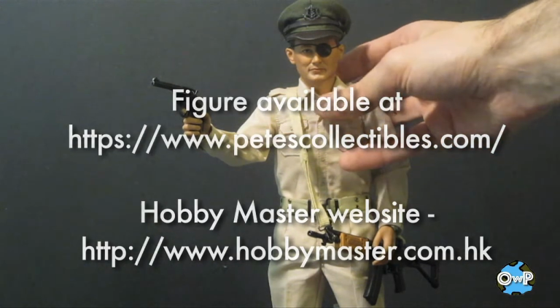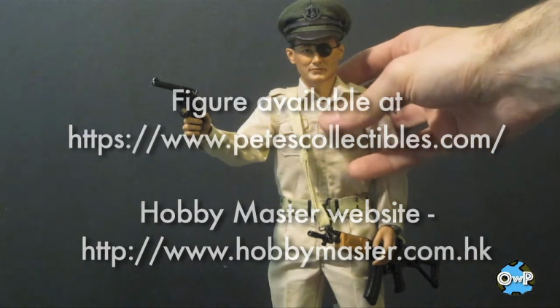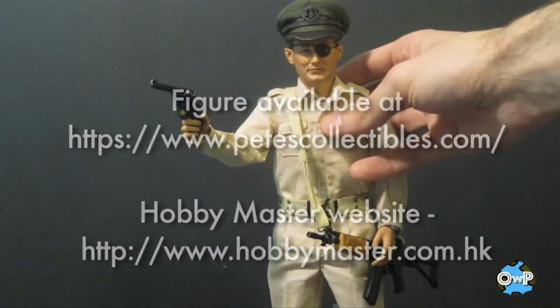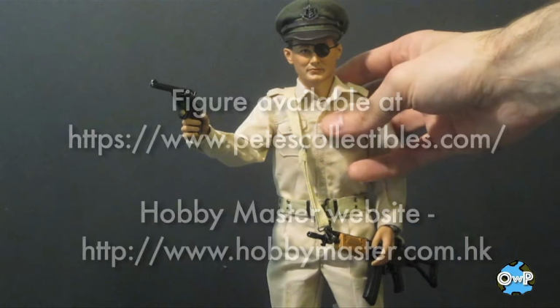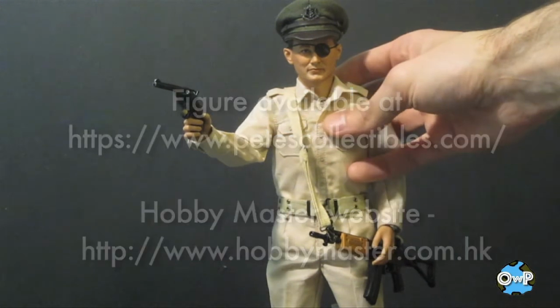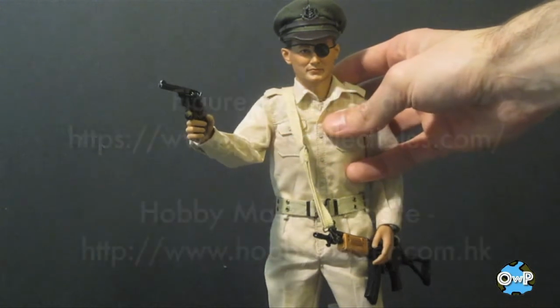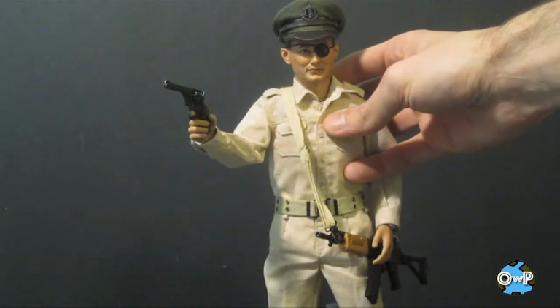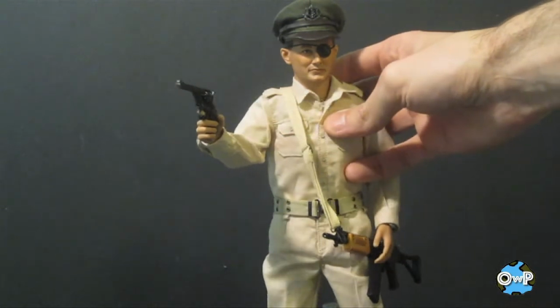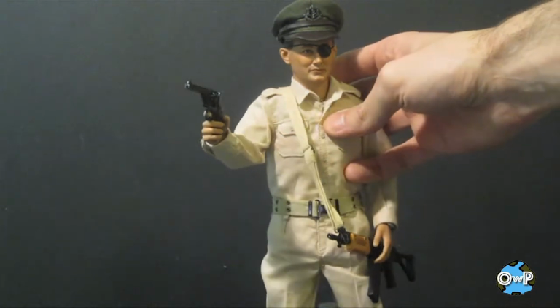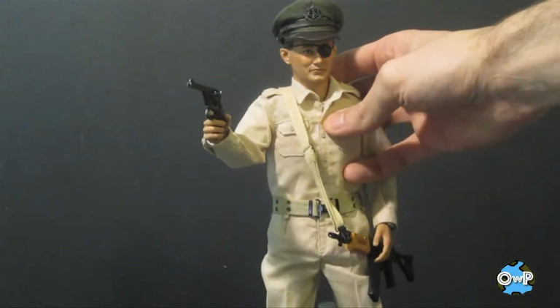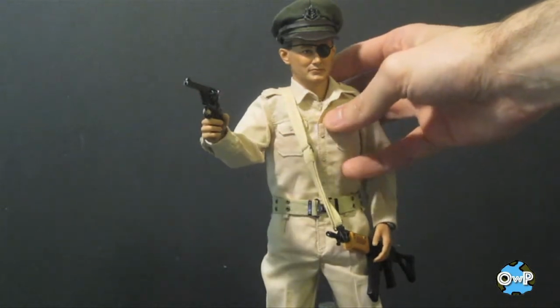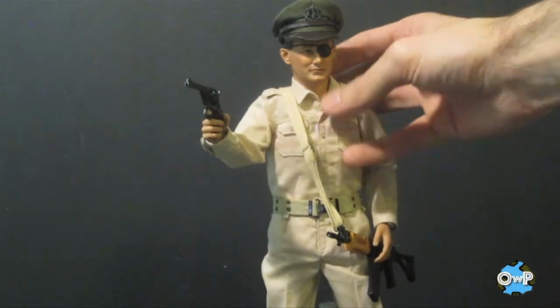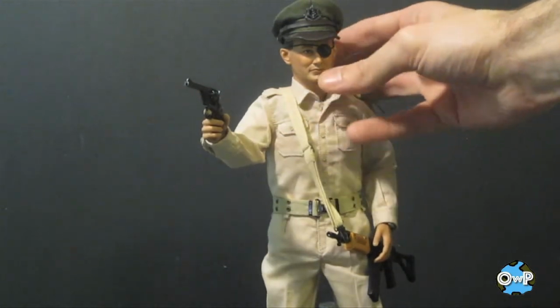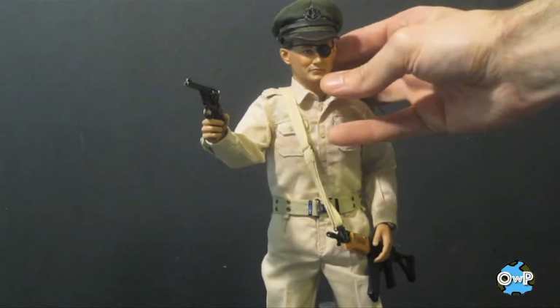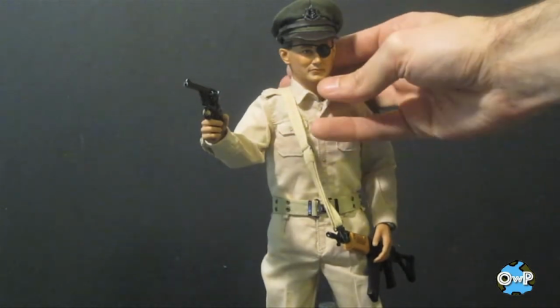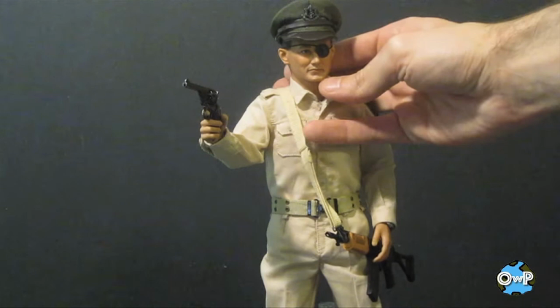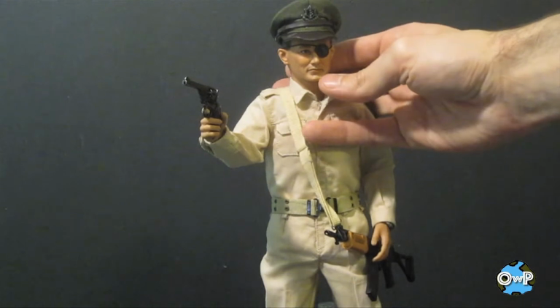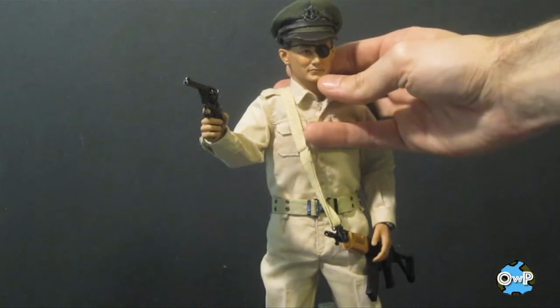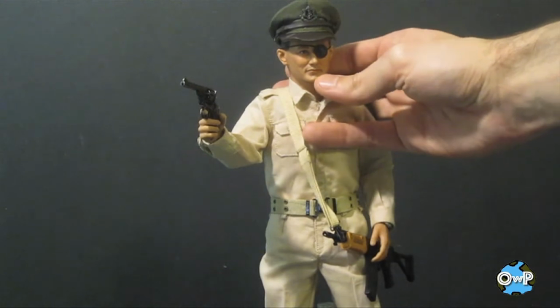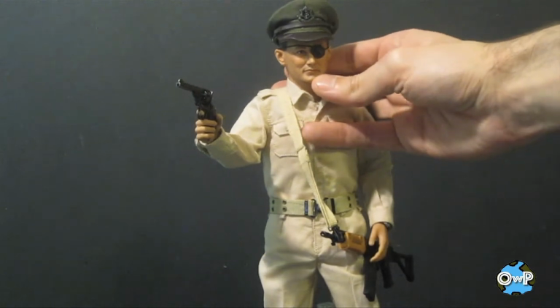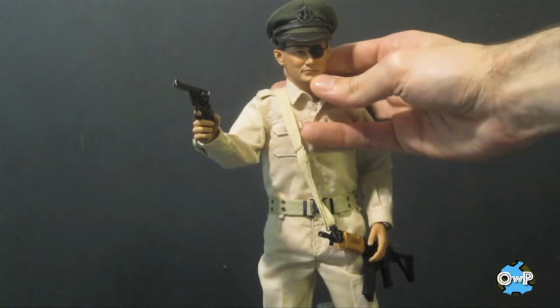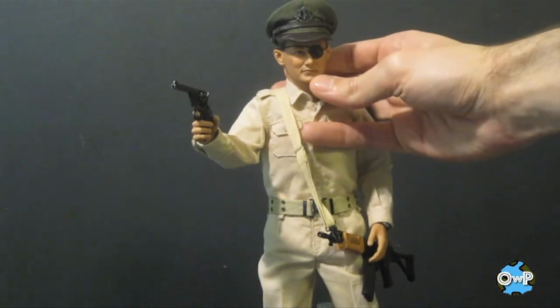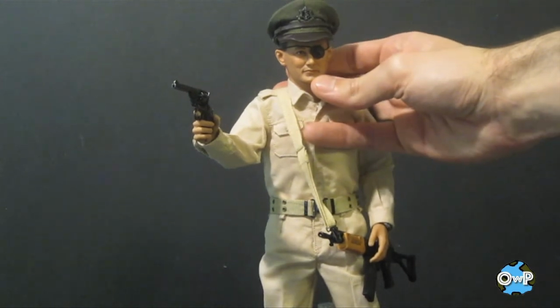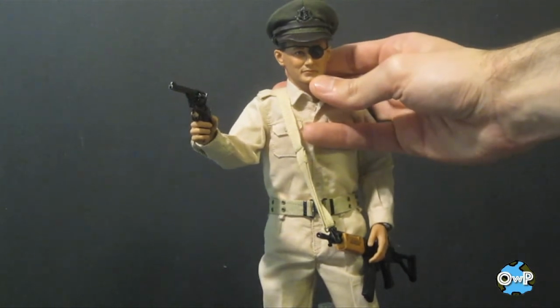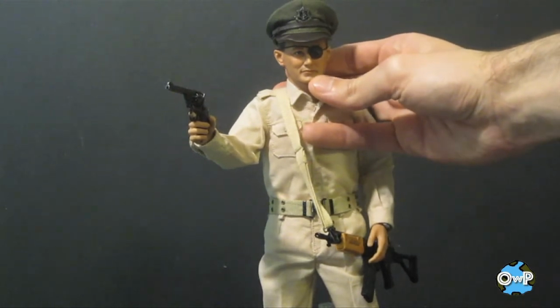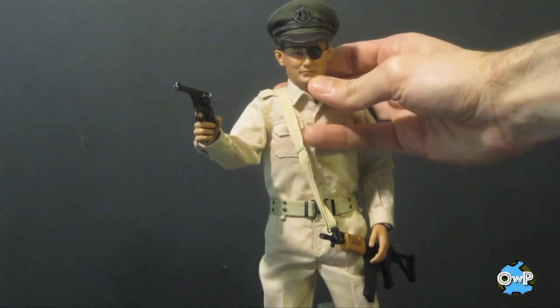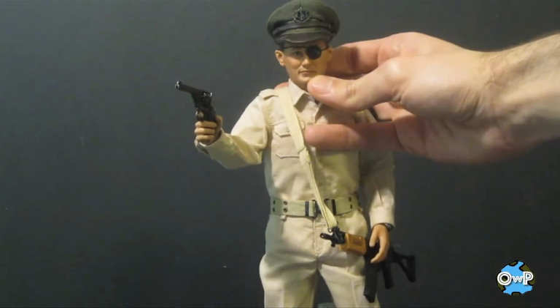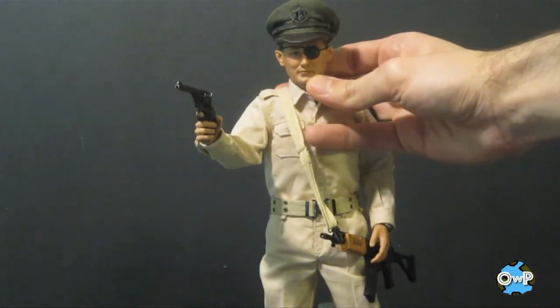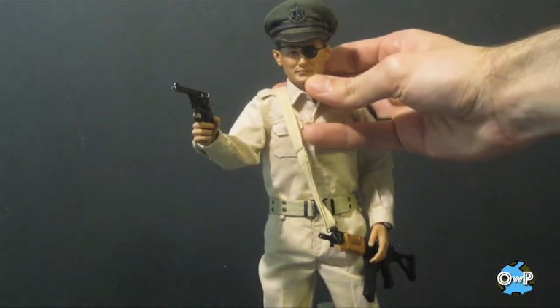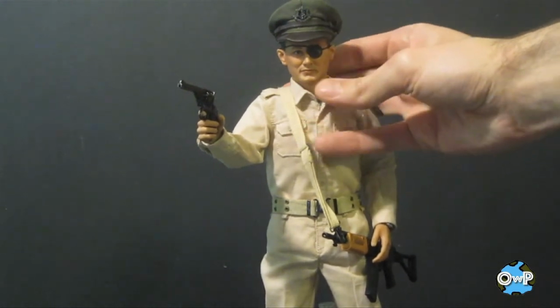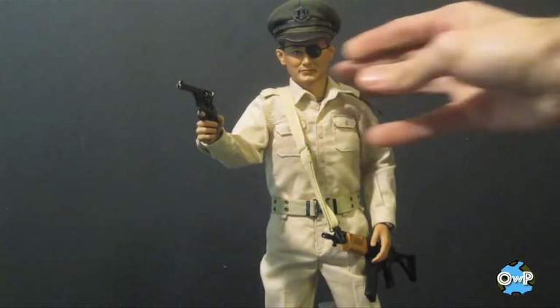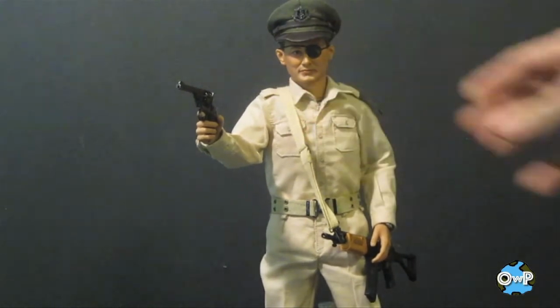Thank you for watching. My name is Catherine McKay and we will see you next time.